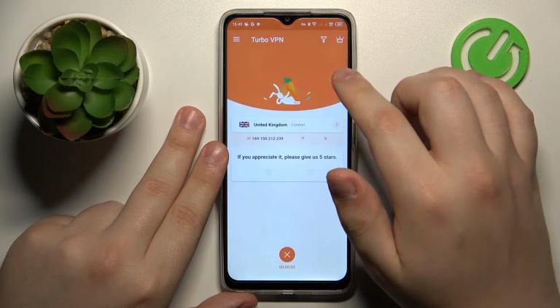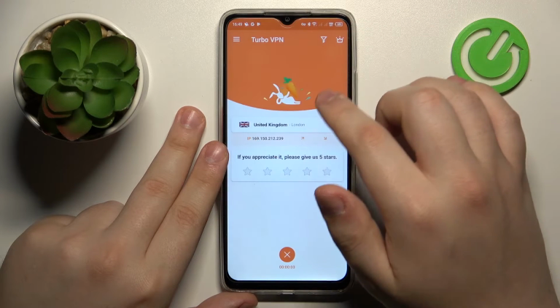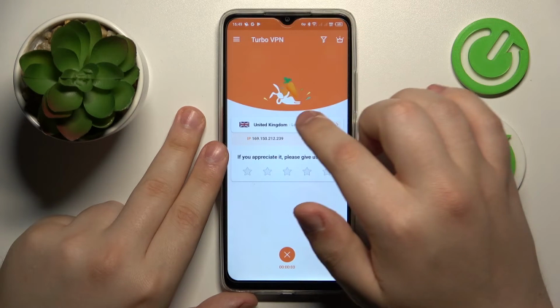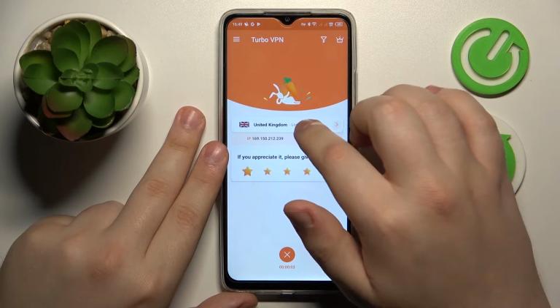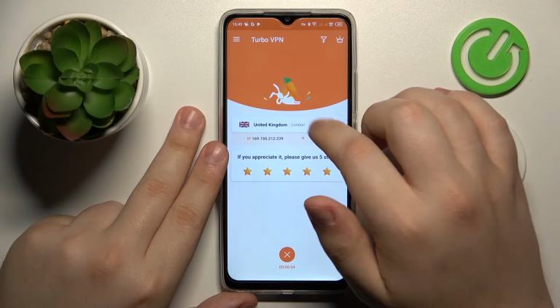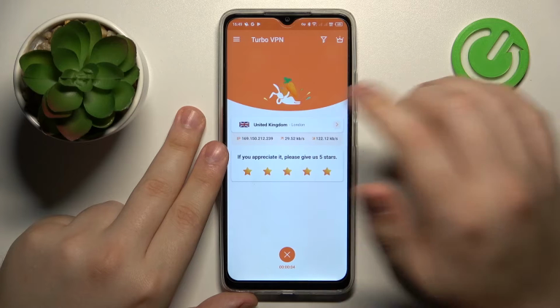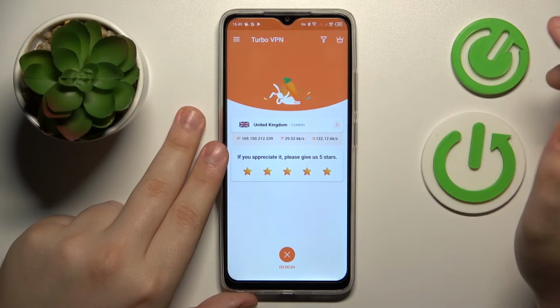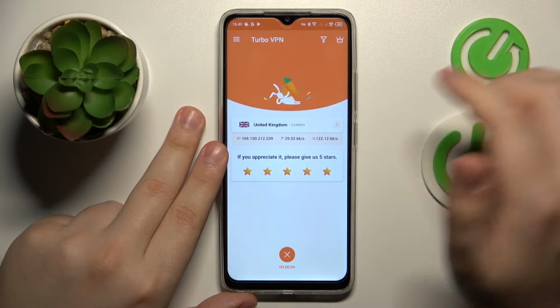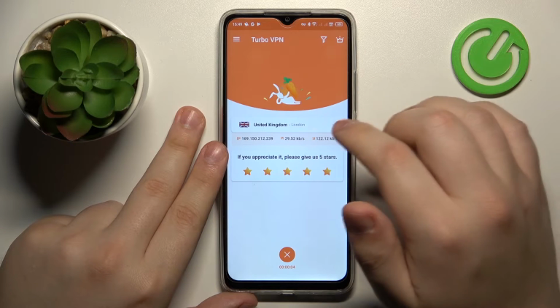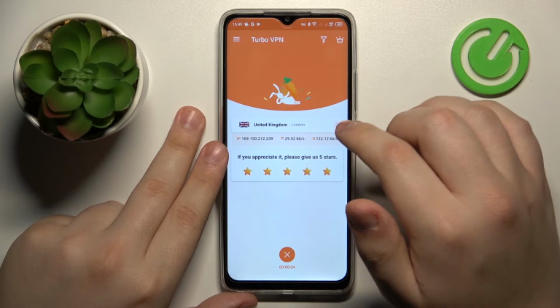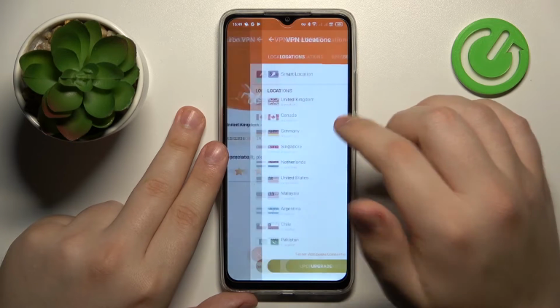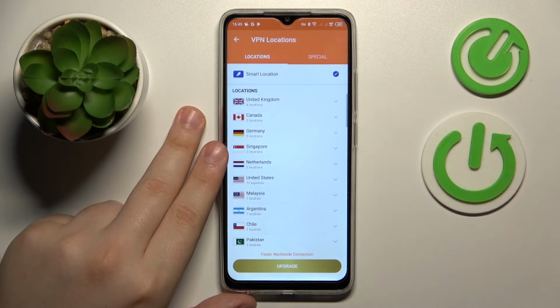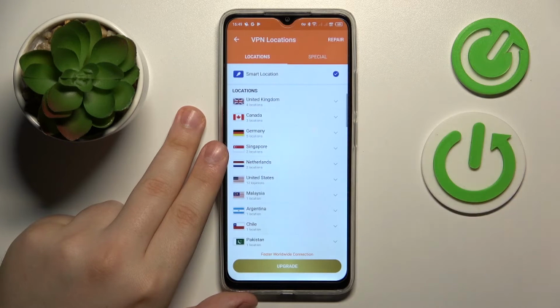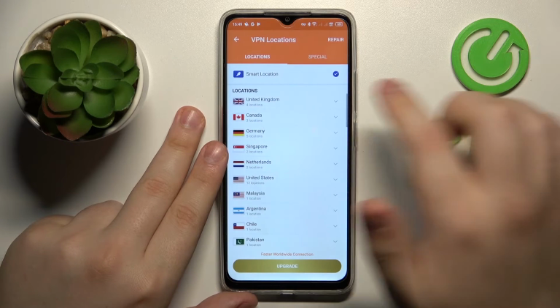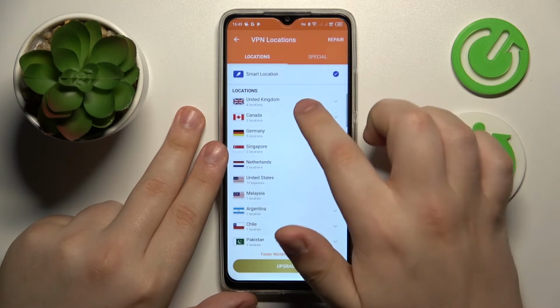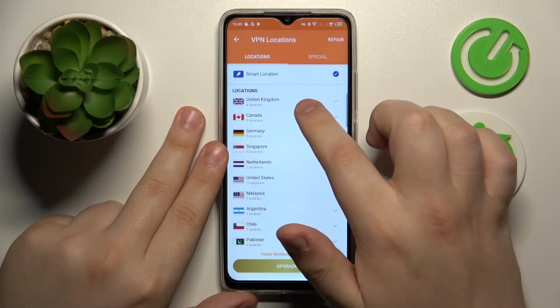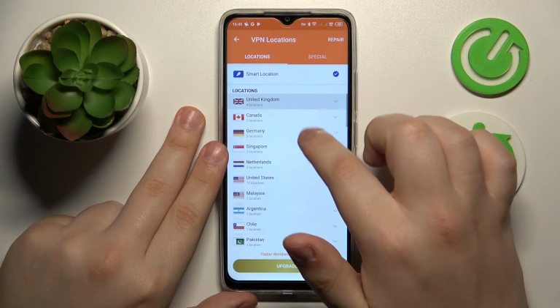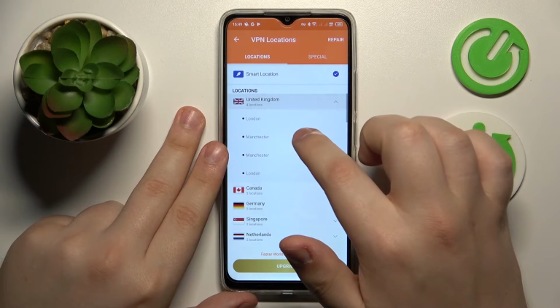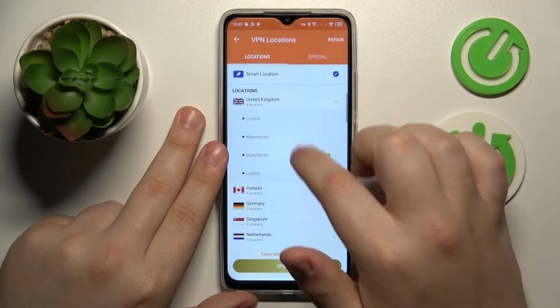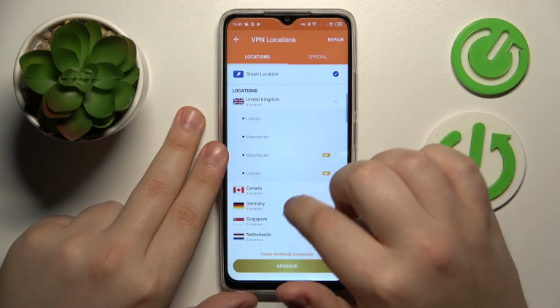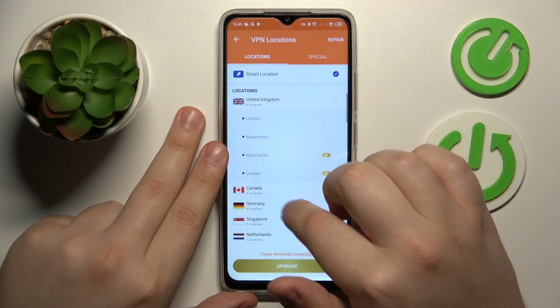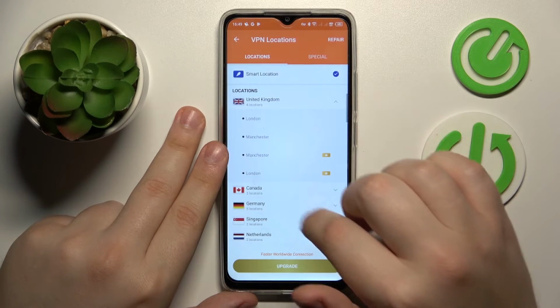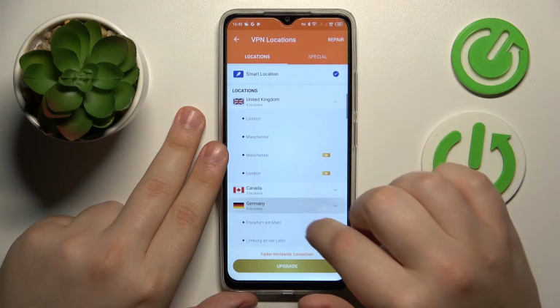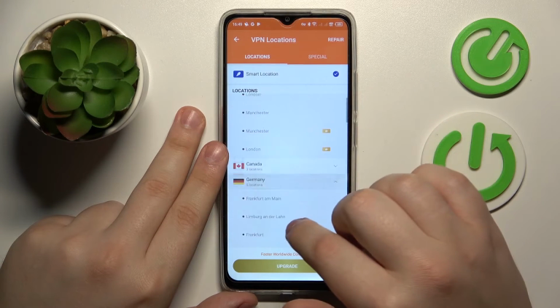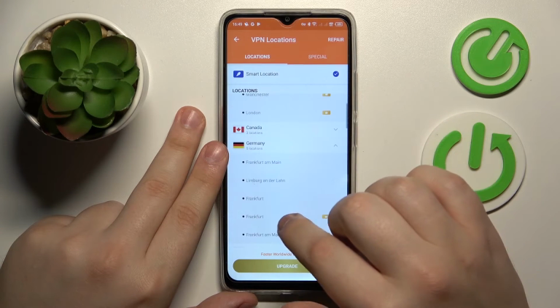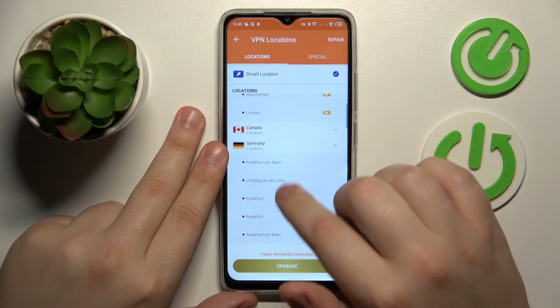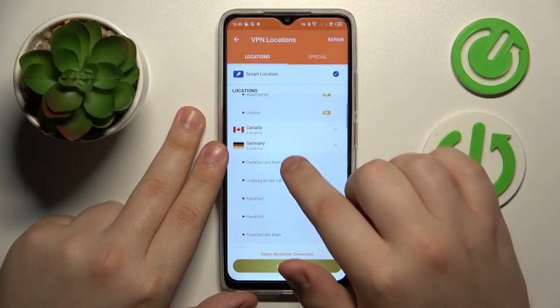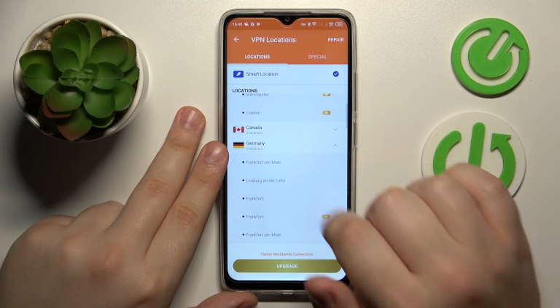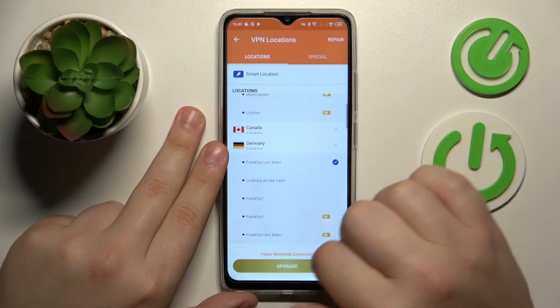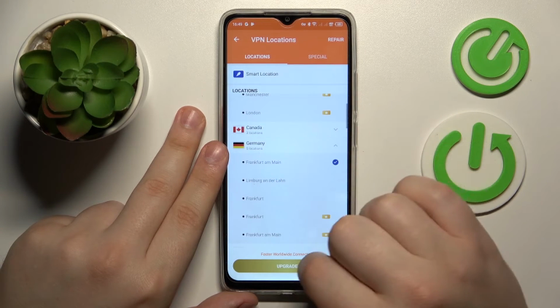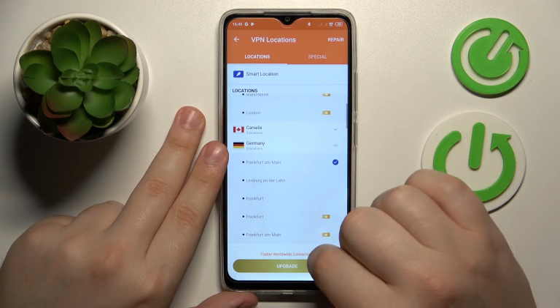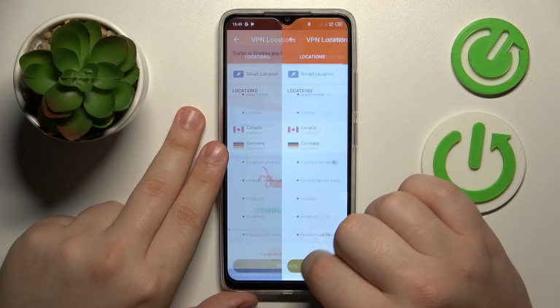While connected, you can change the server country or even the city that you are currently connected to, just like that.